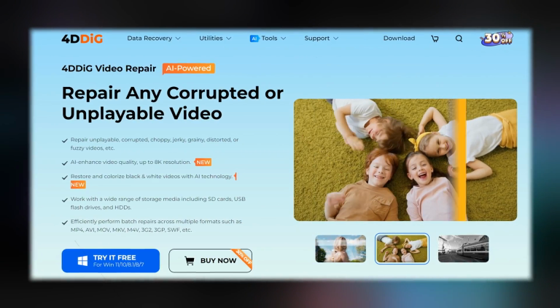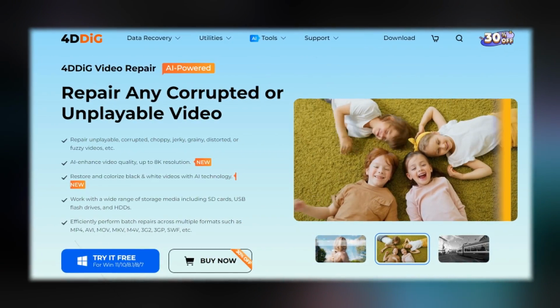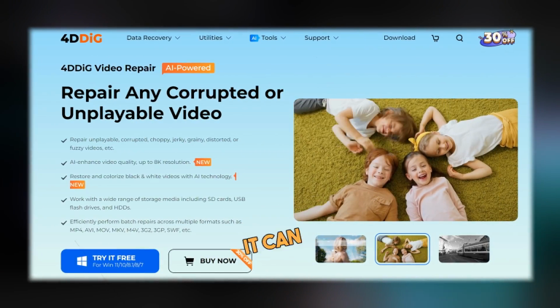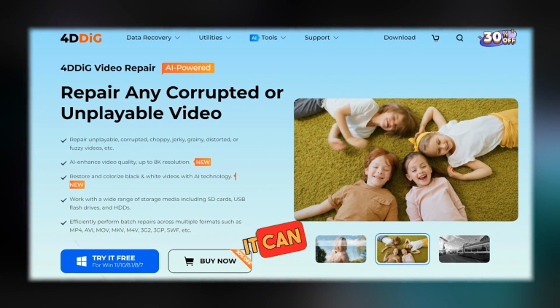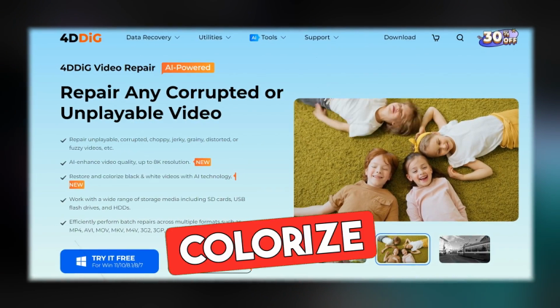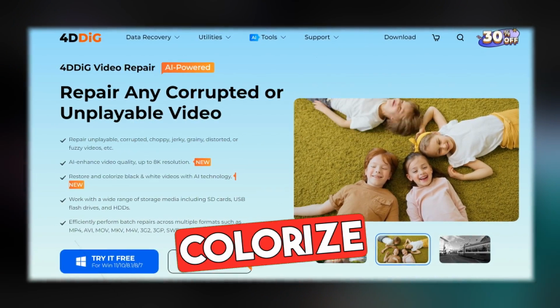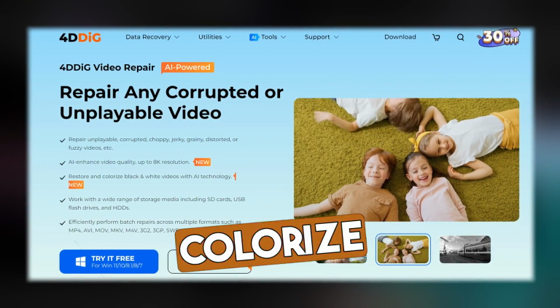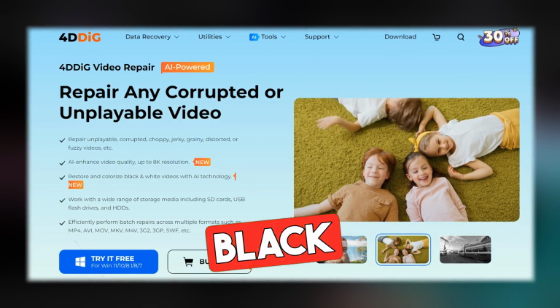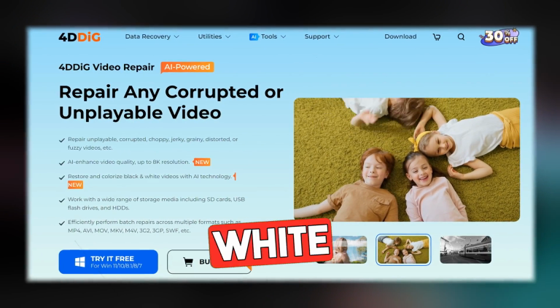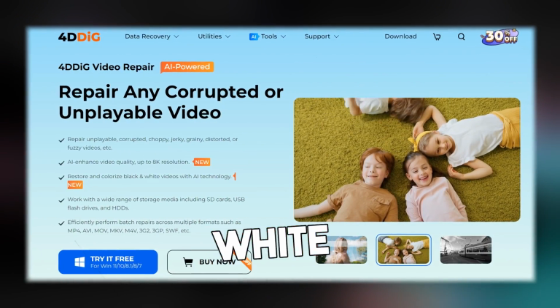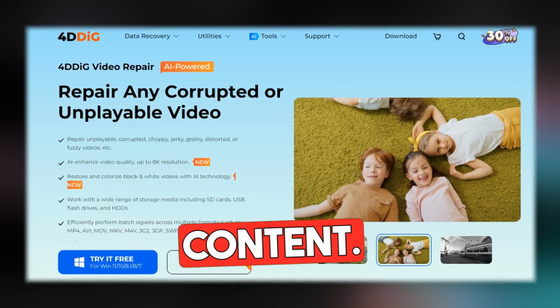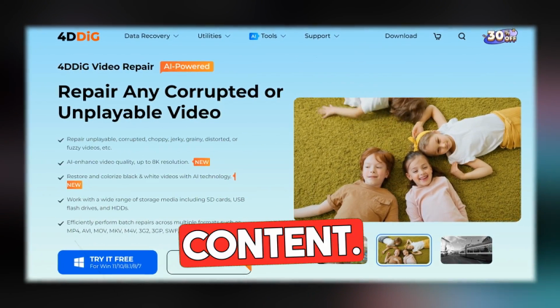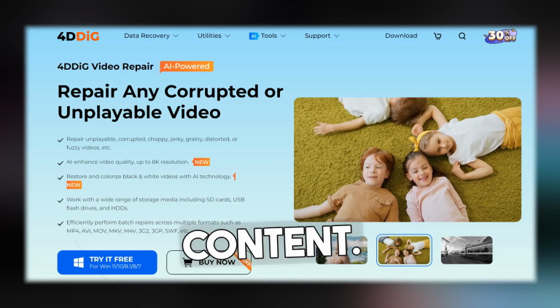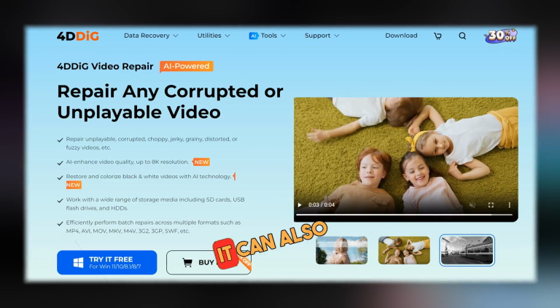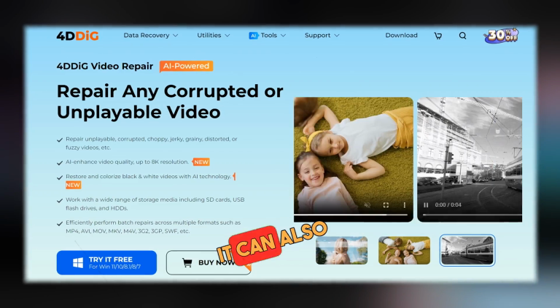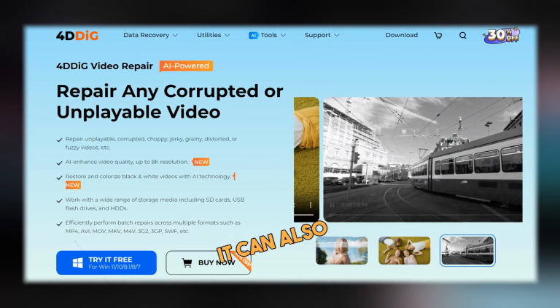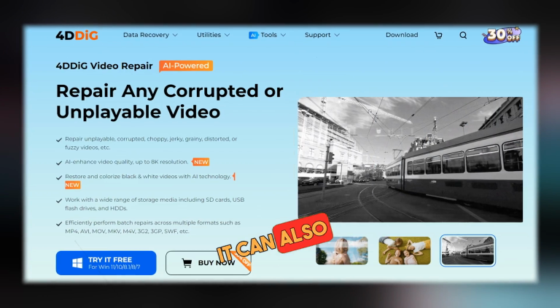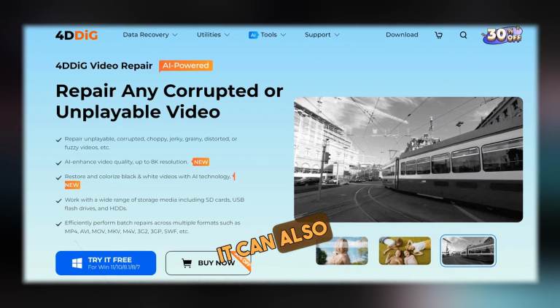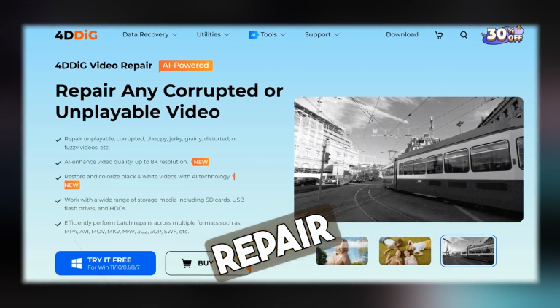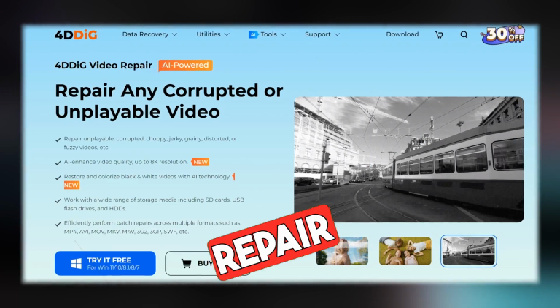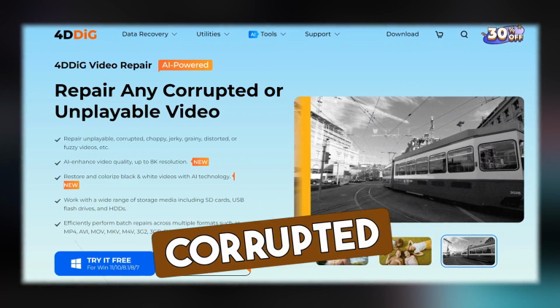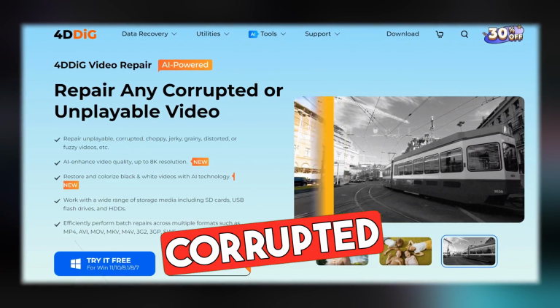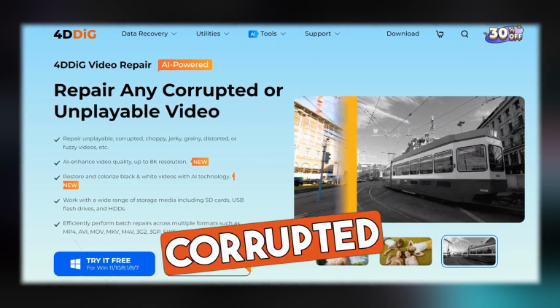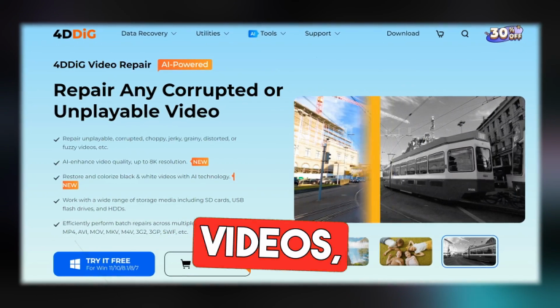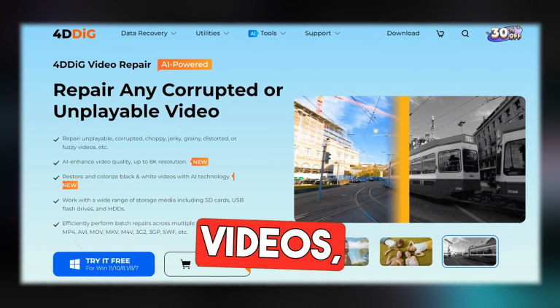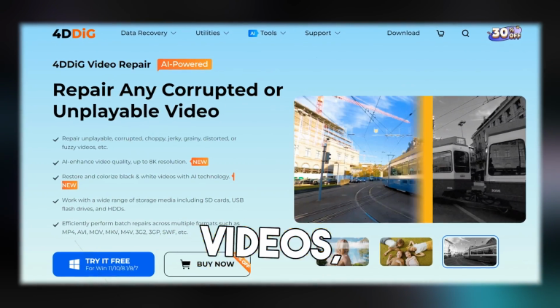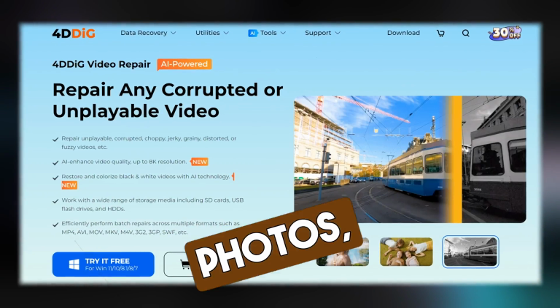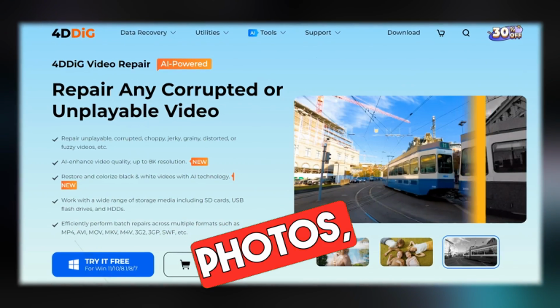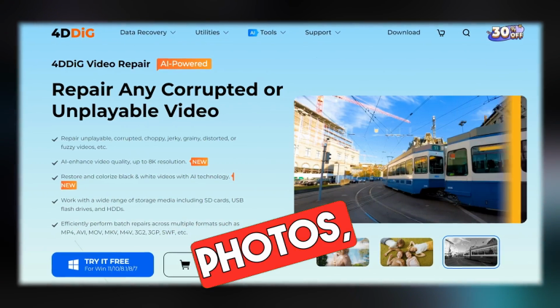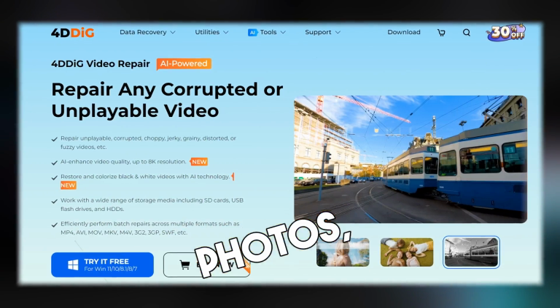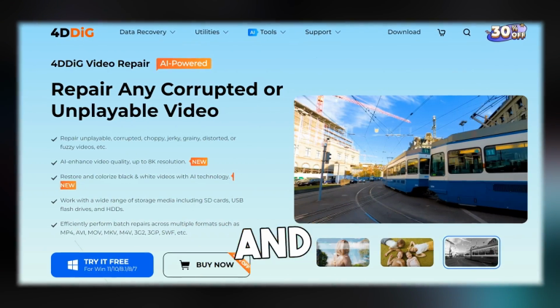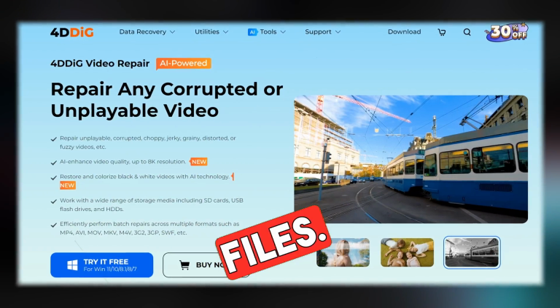It can colorize black and white content. It can also repair corrupted videos, photos and files.